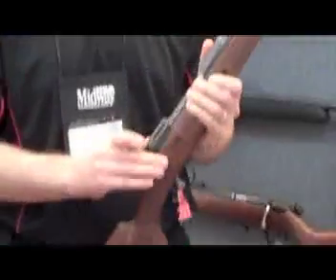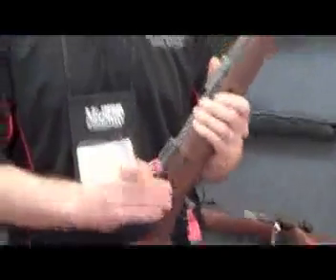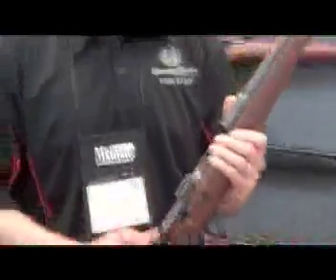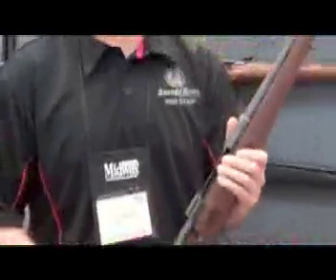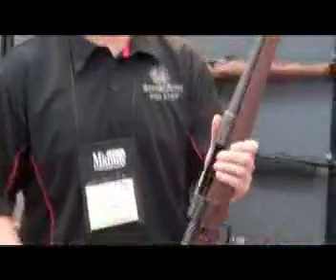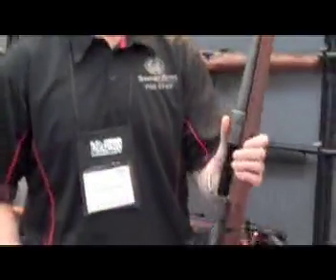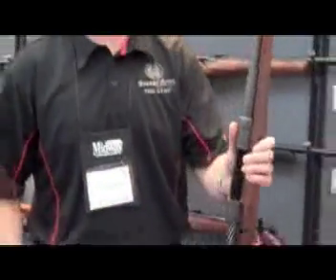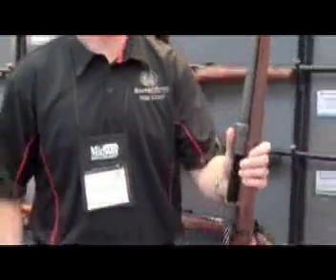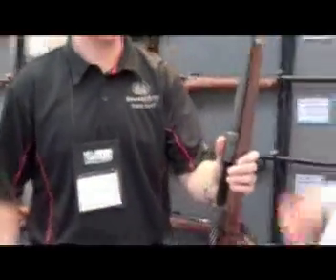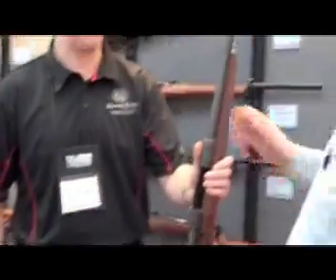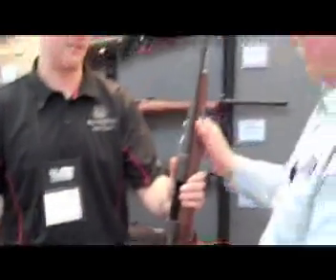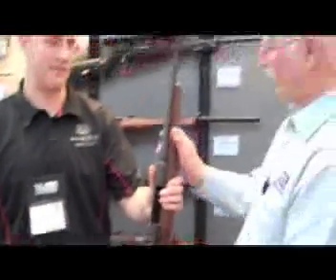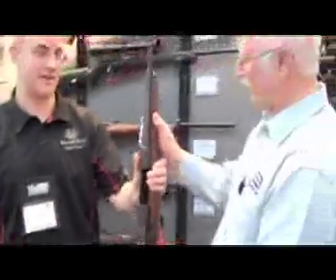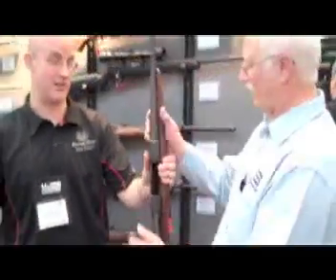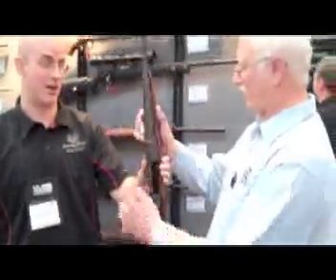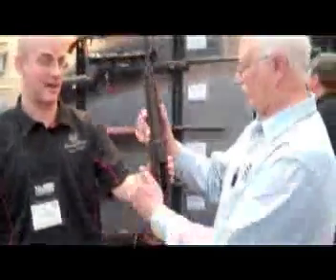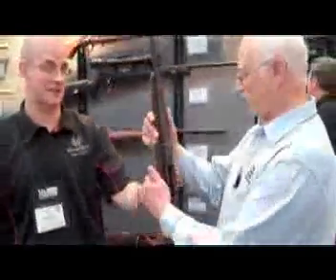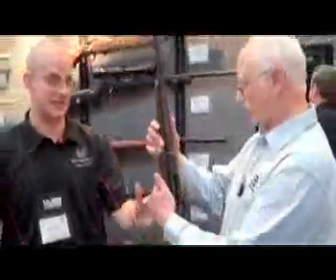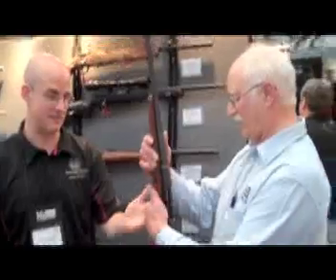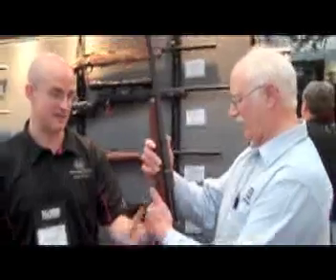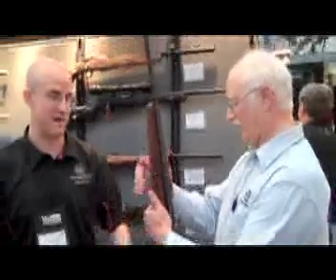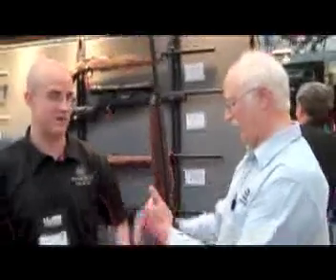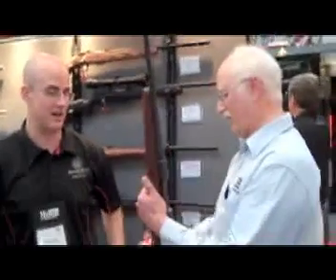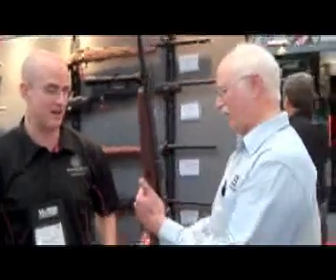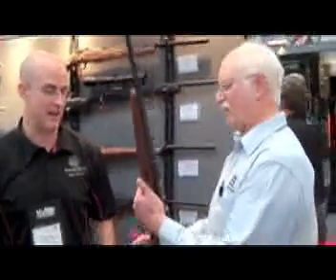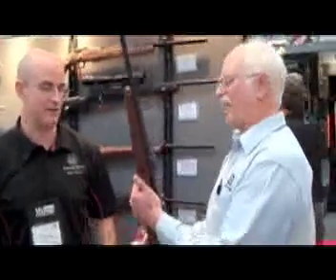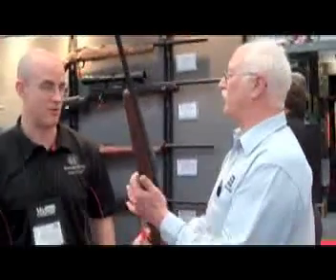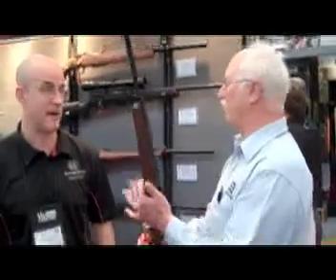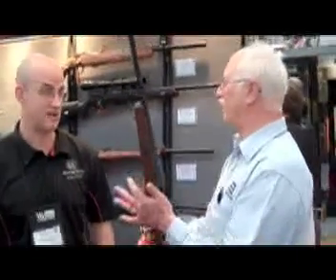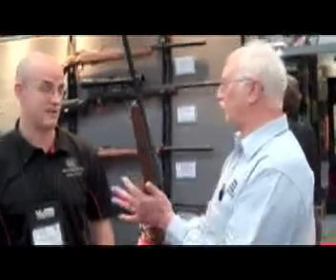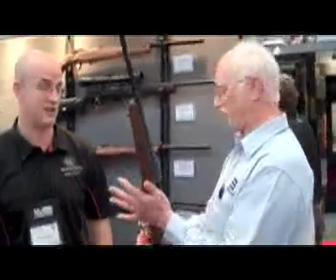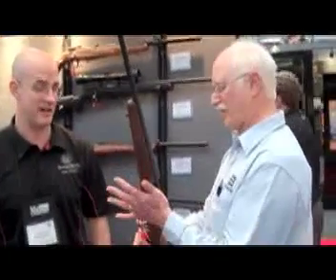This gun — go ahead and hold that — the long action is a six-pound gun. The short action is even lighter.